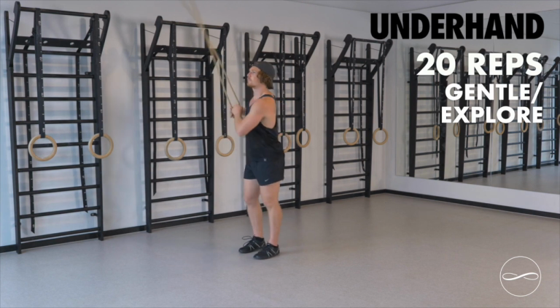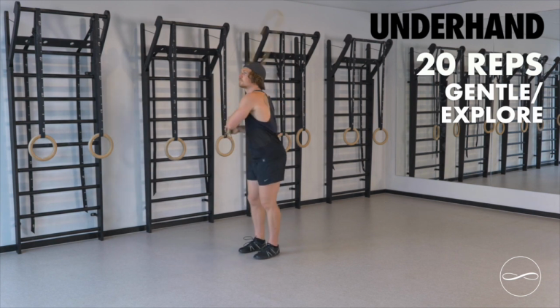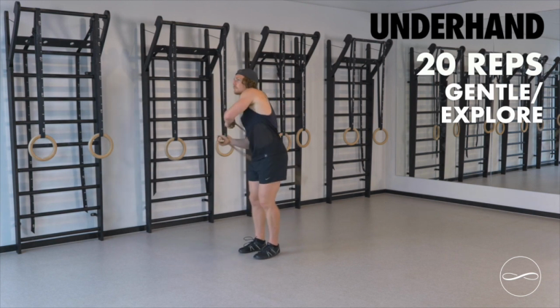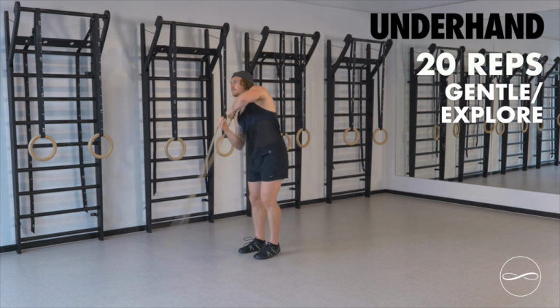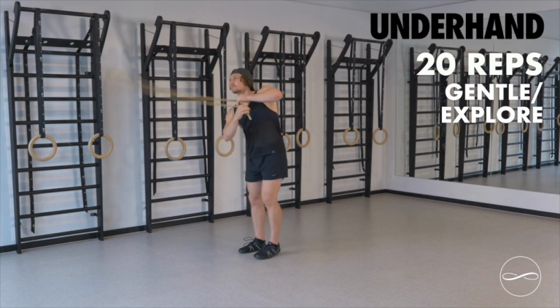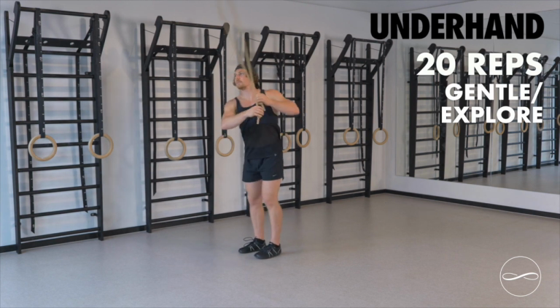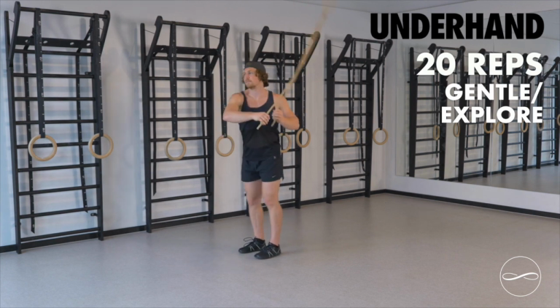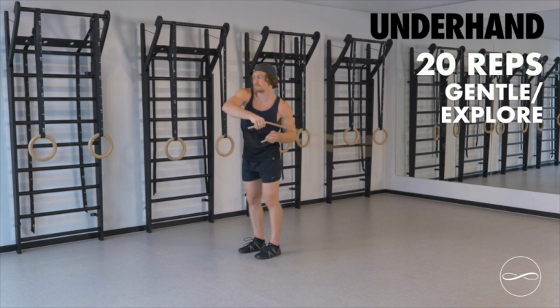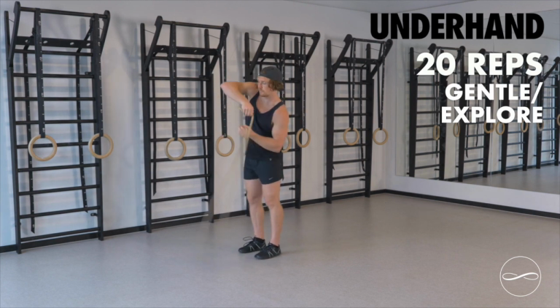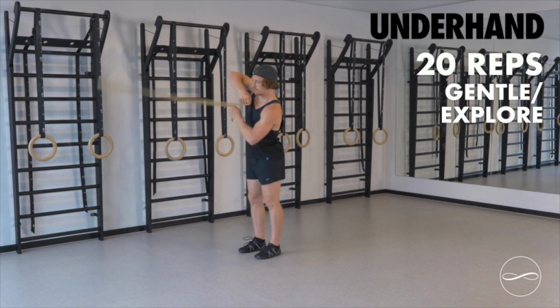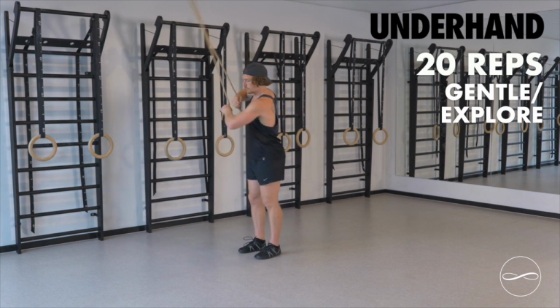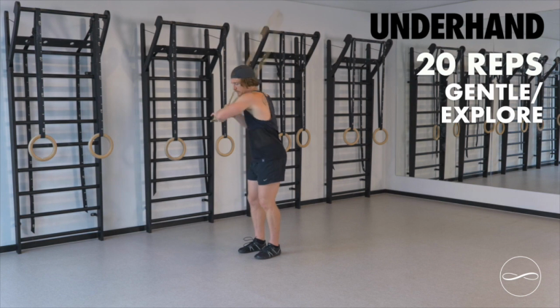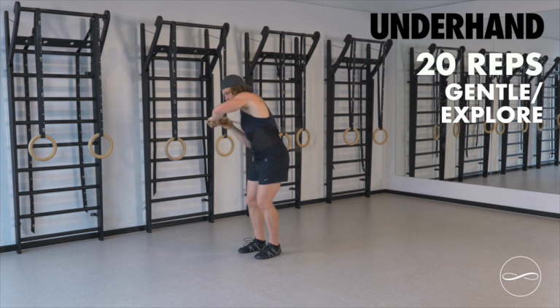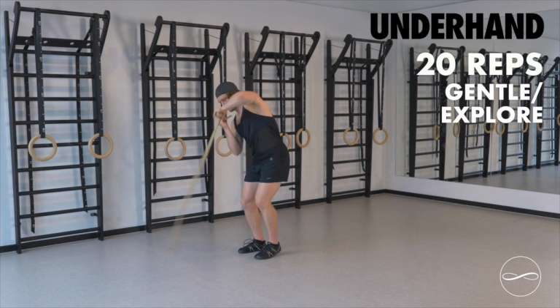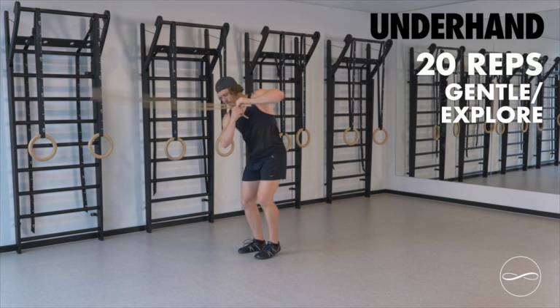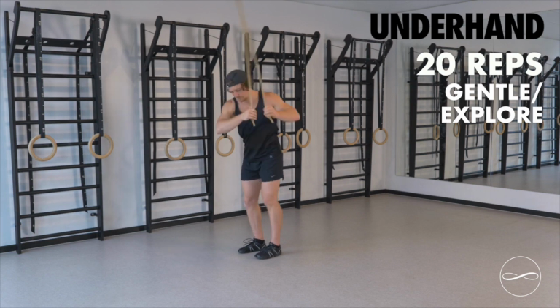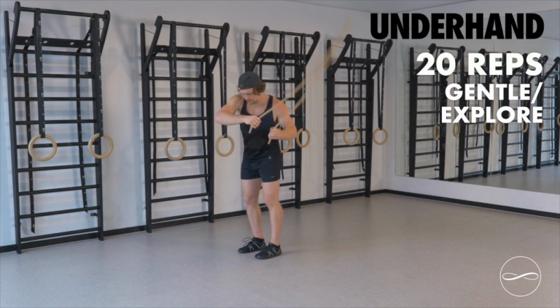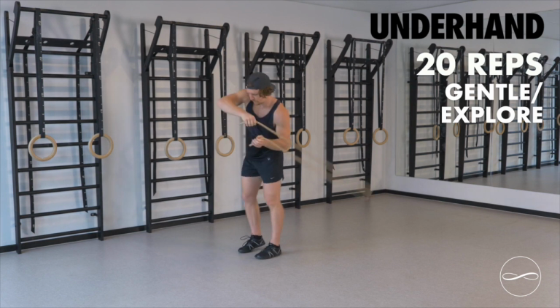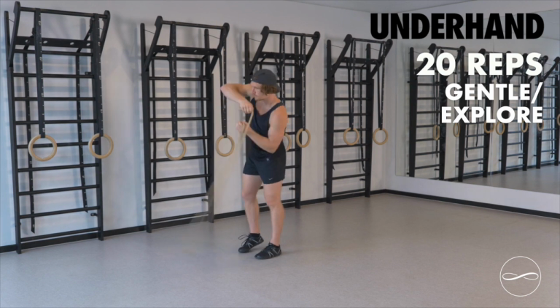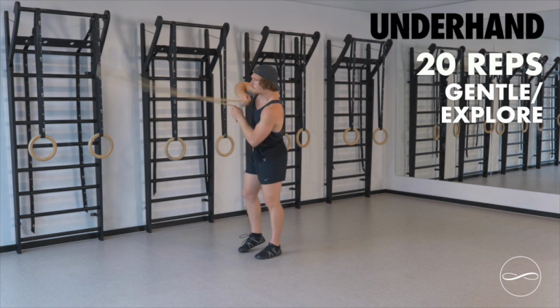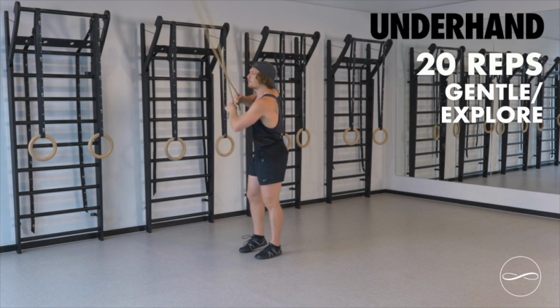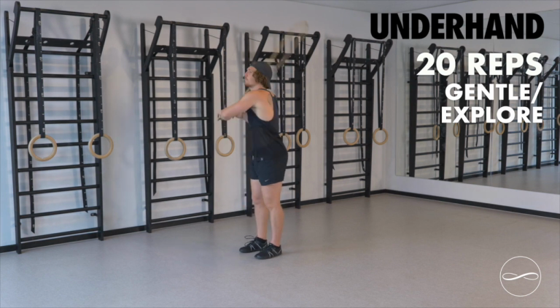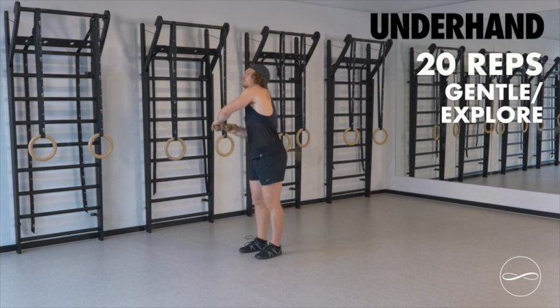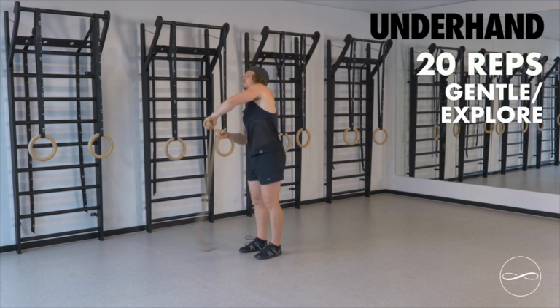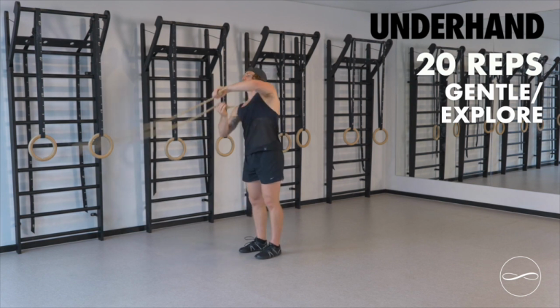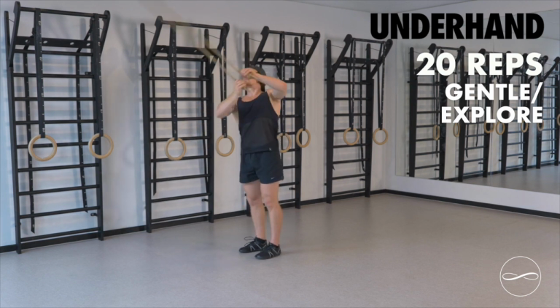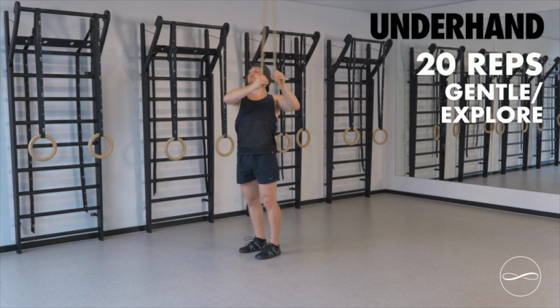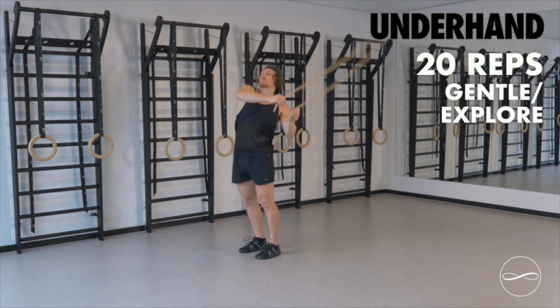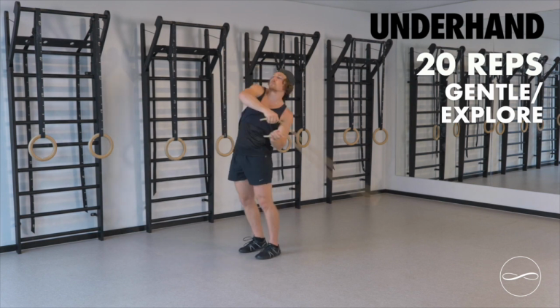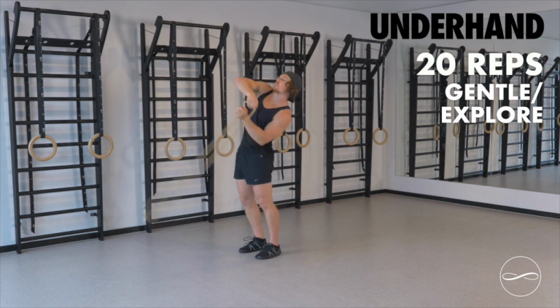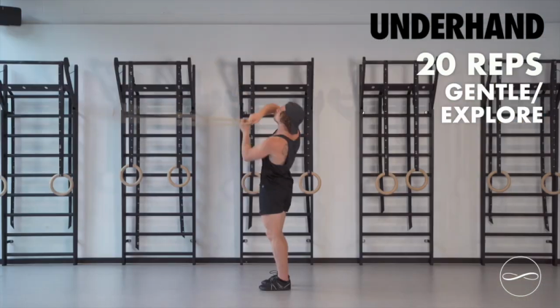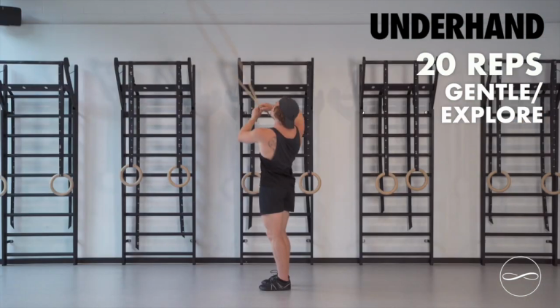Explore the core, explore the shoulders, roll the hips, open up the spine.